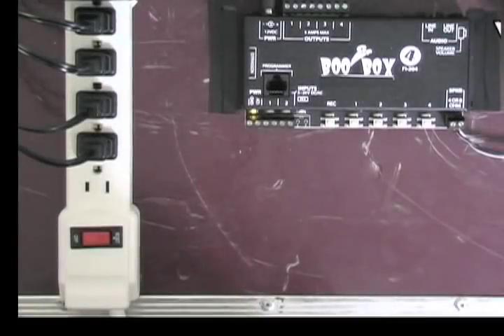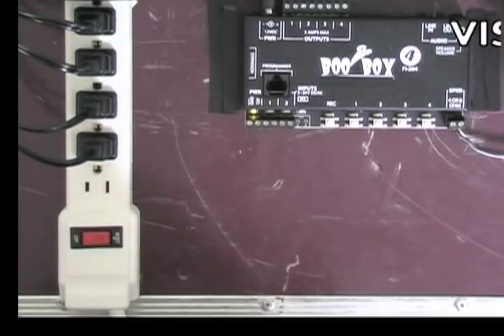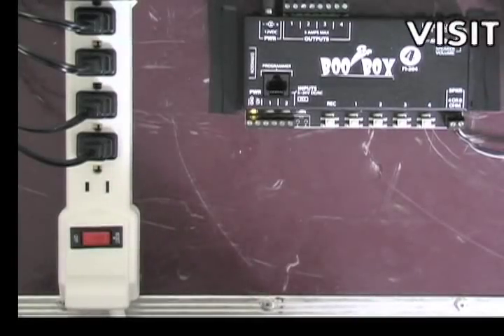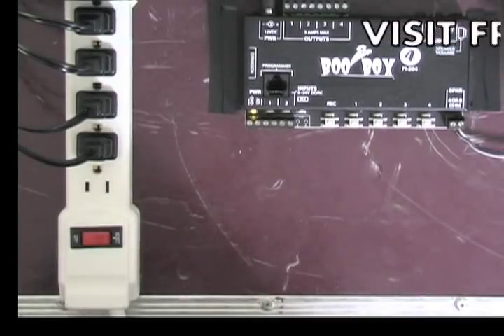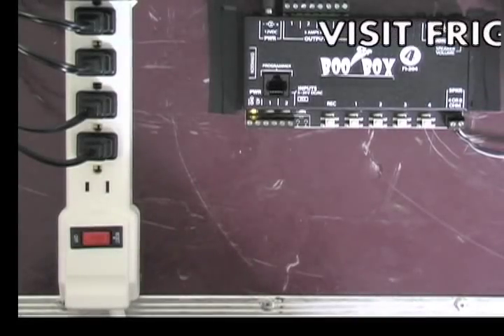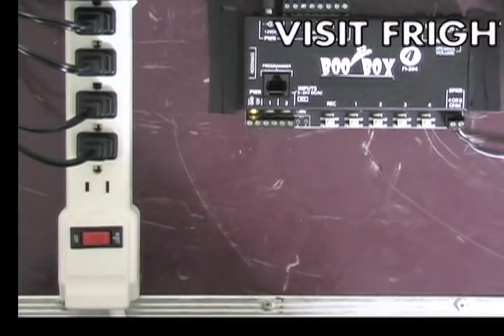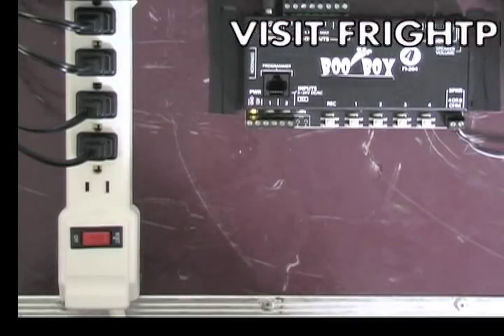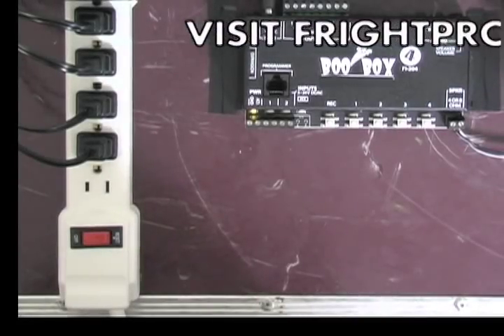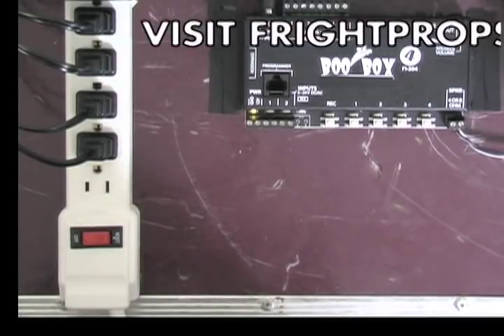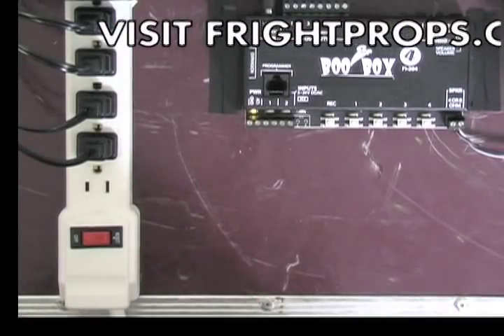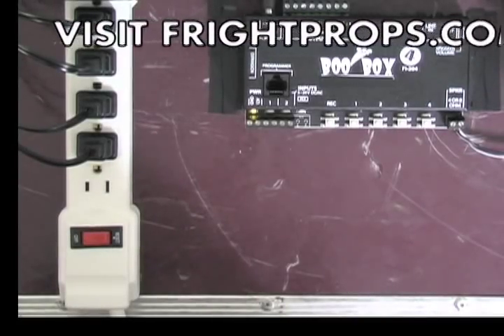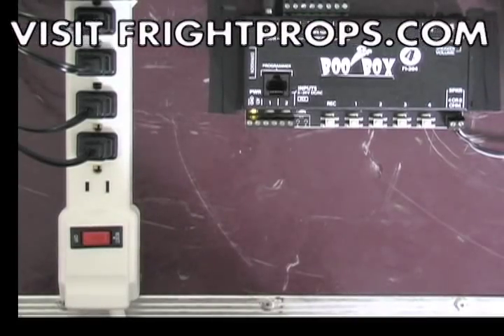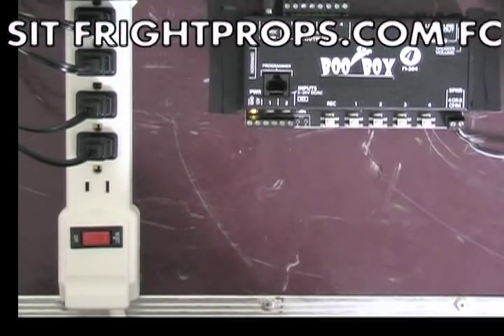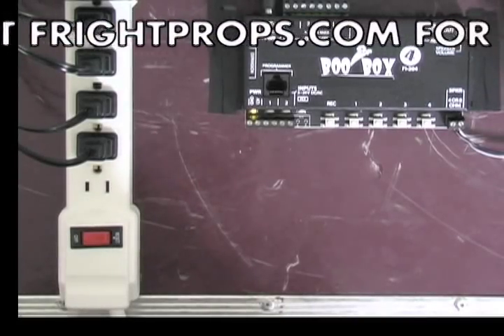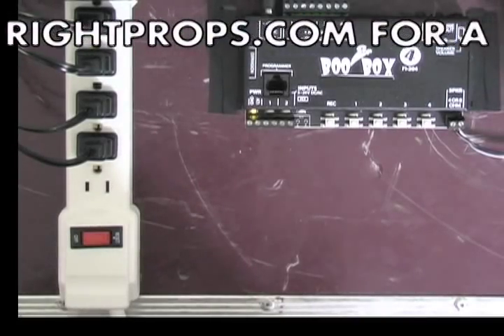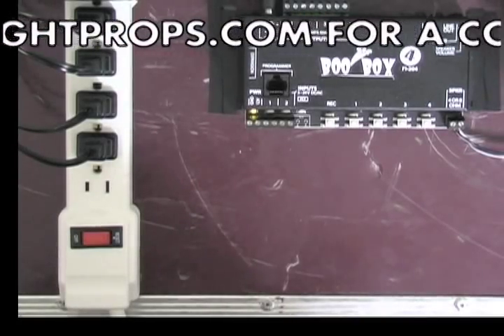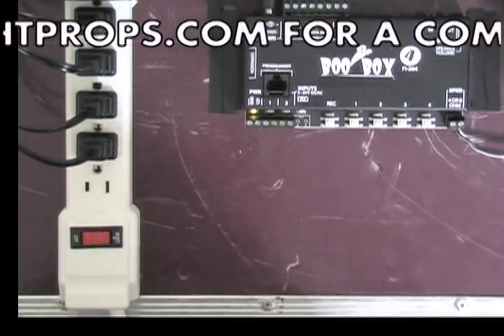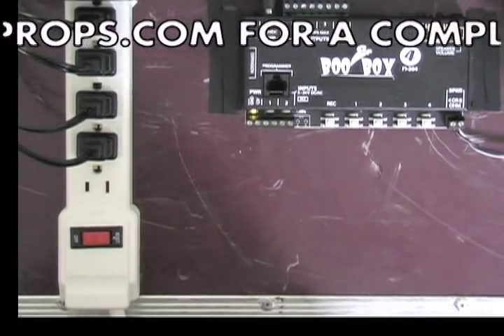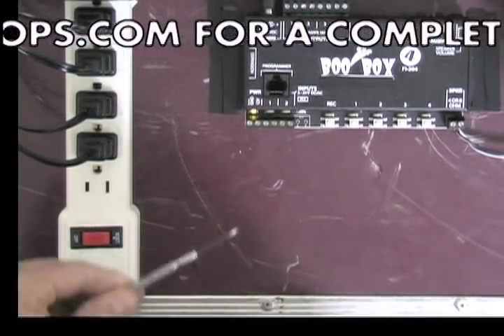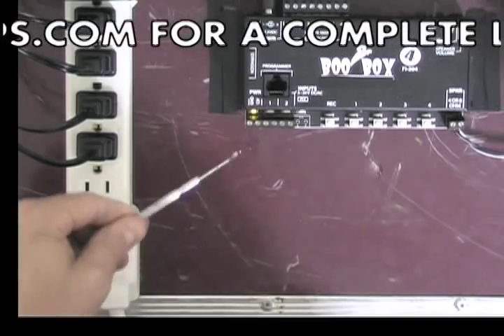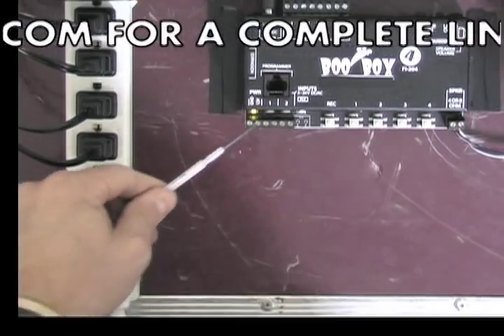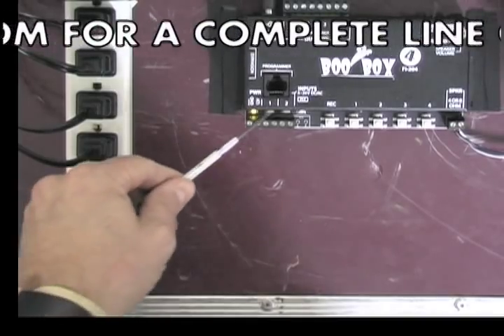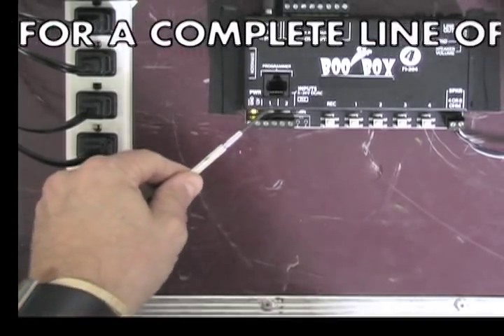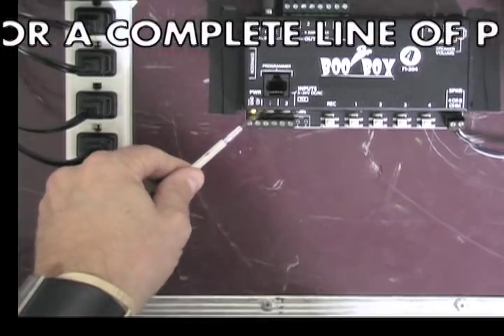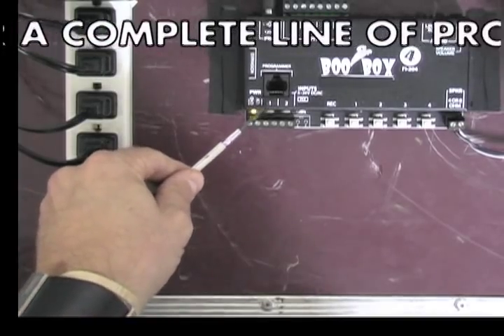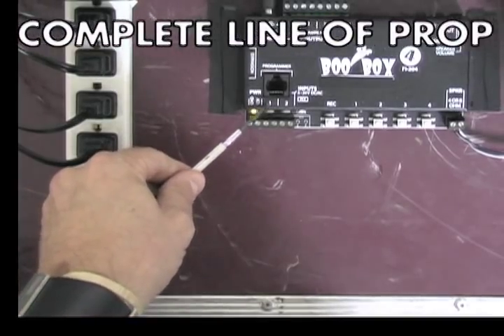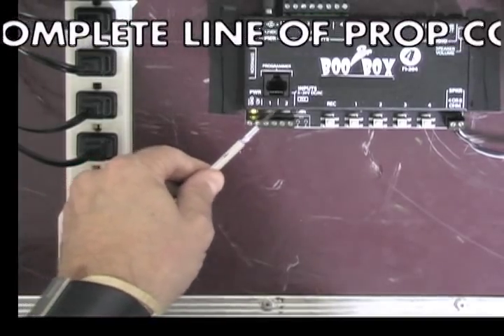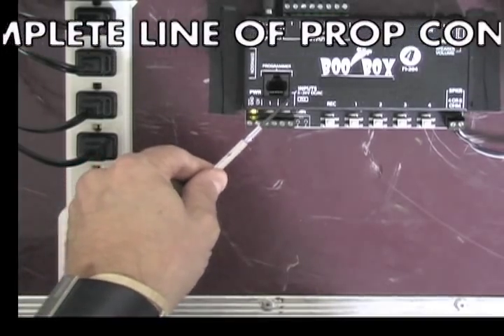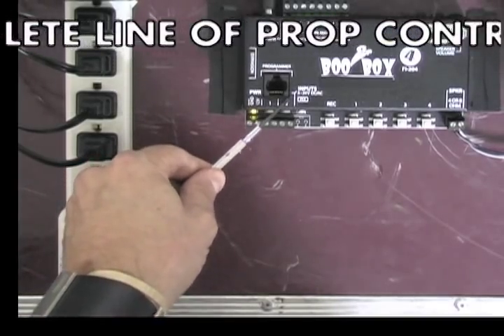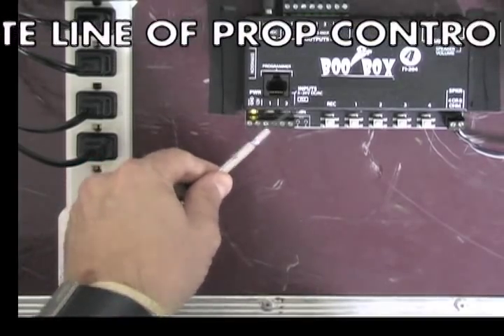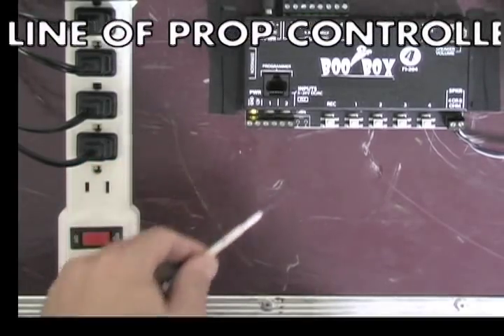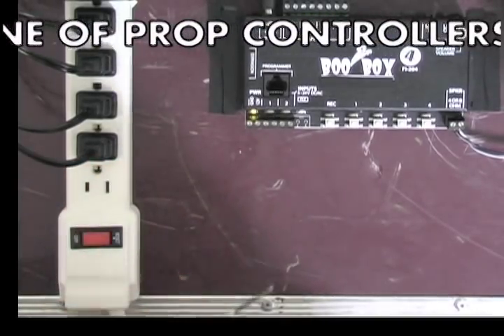In this video, I'm going to show you how to hook up triggers to the BooBox 4s, Trigger 1 and Trigger 2 contacts.